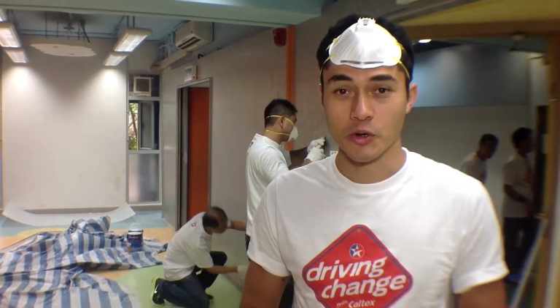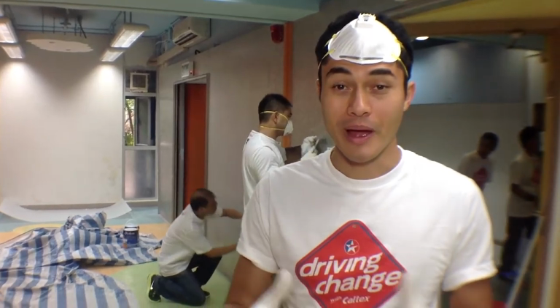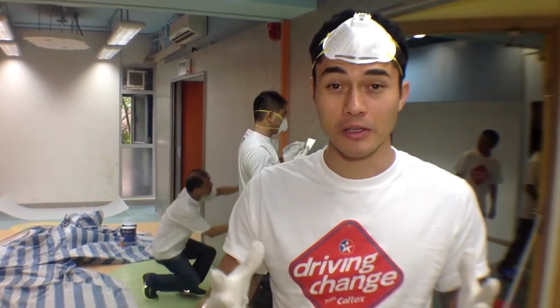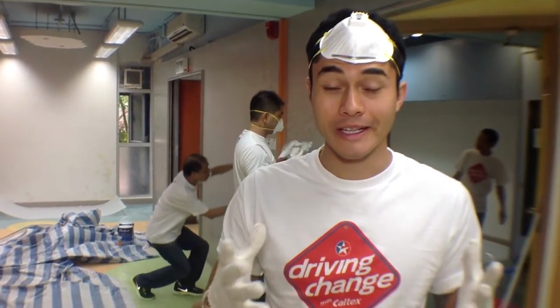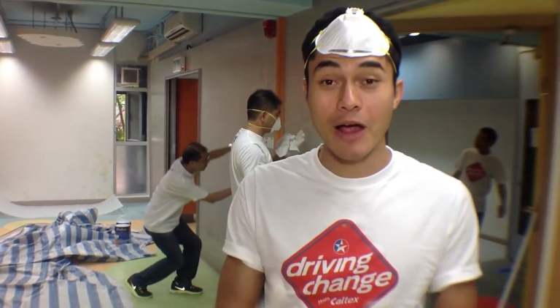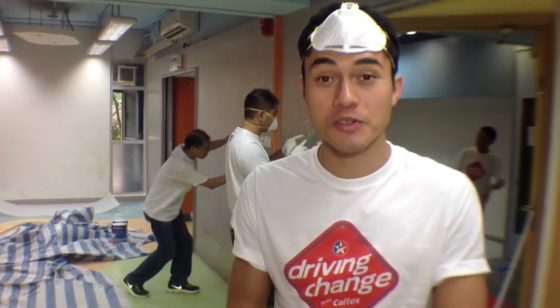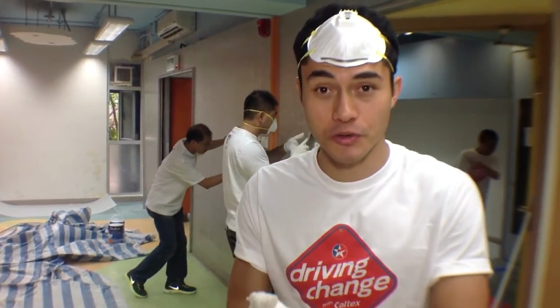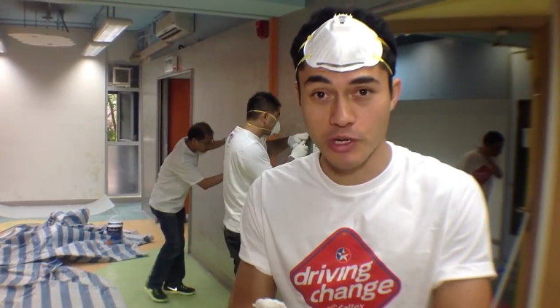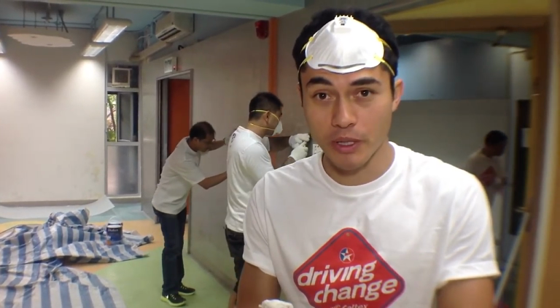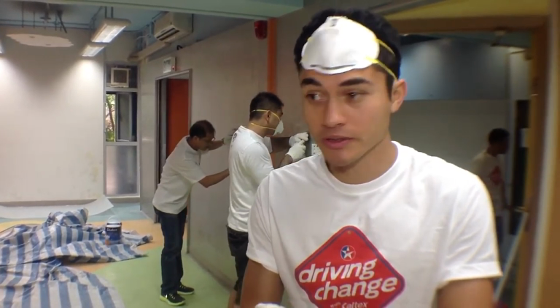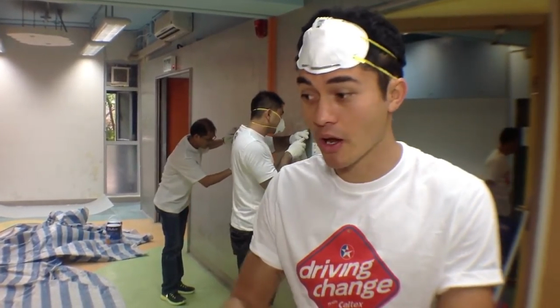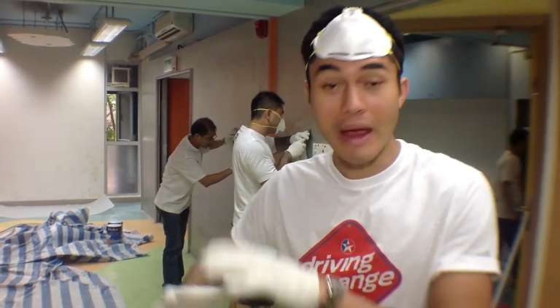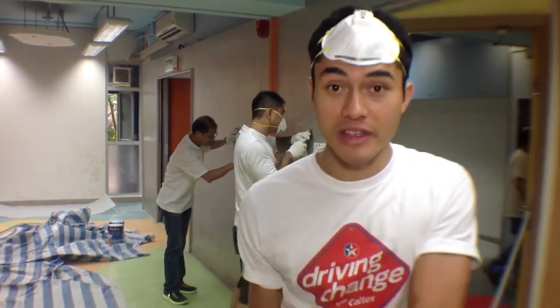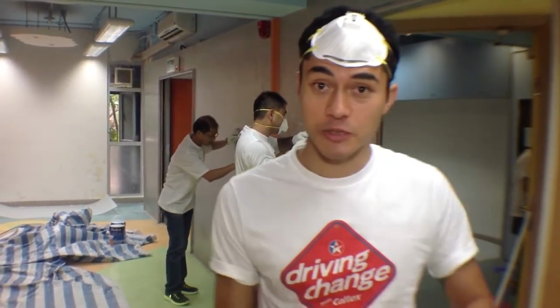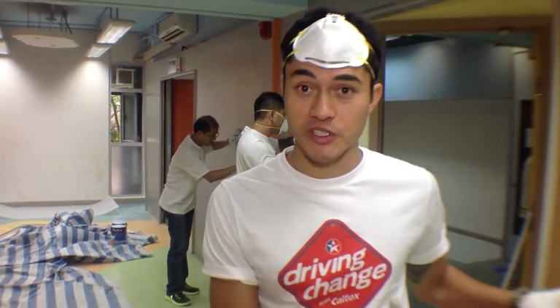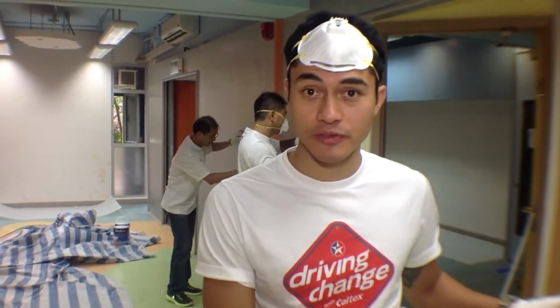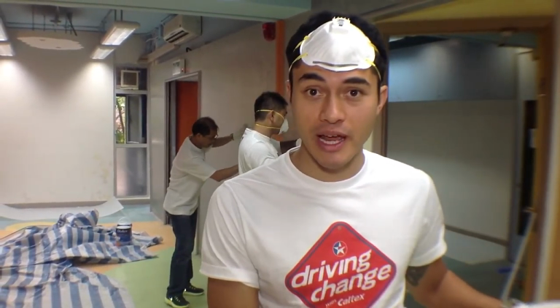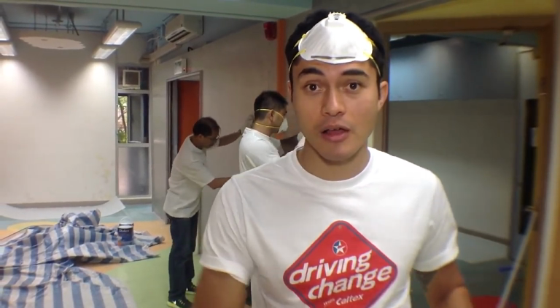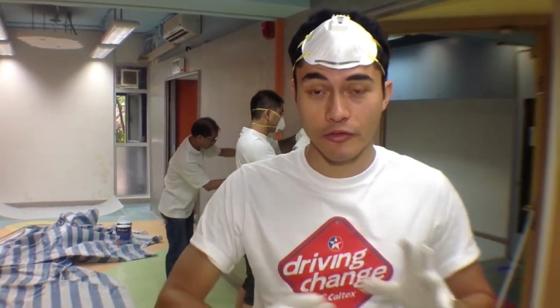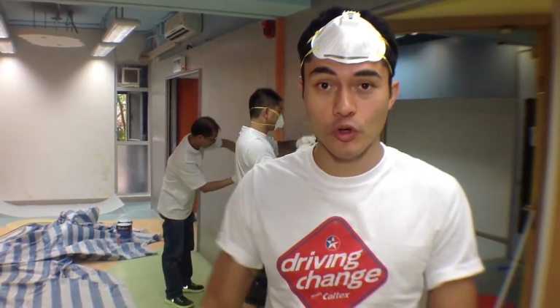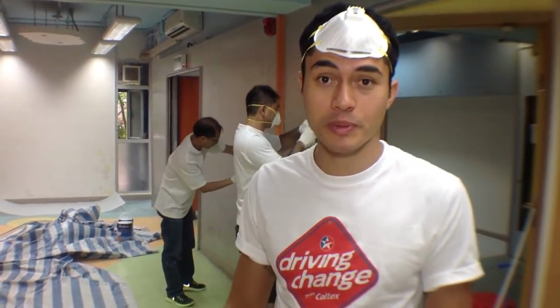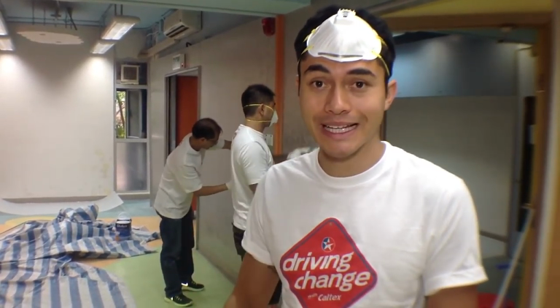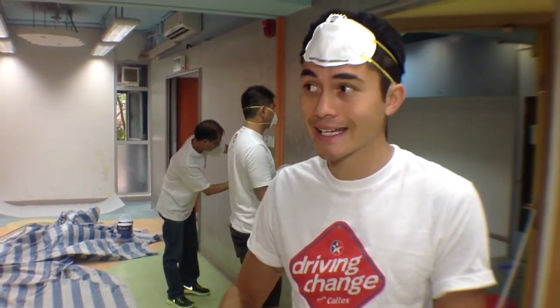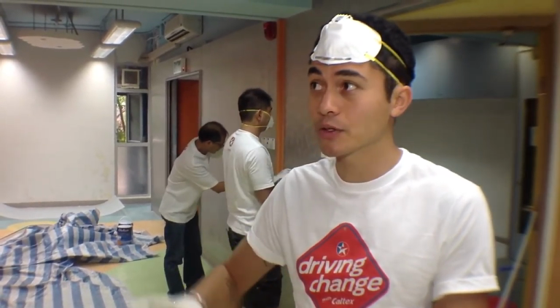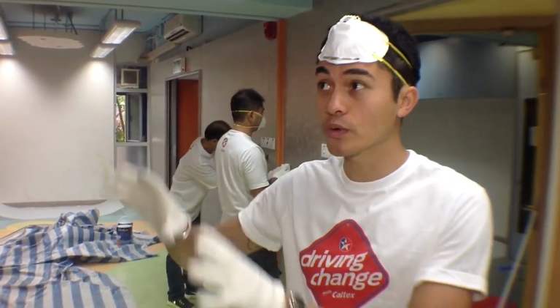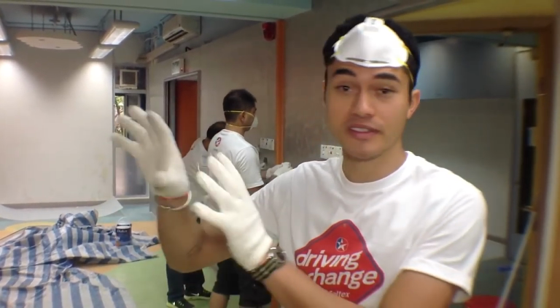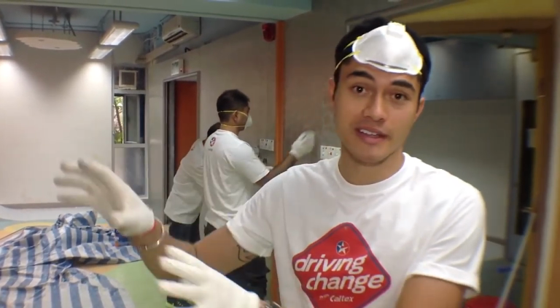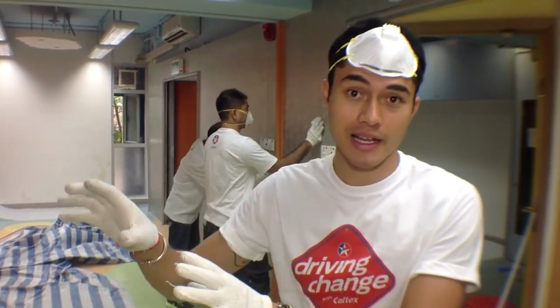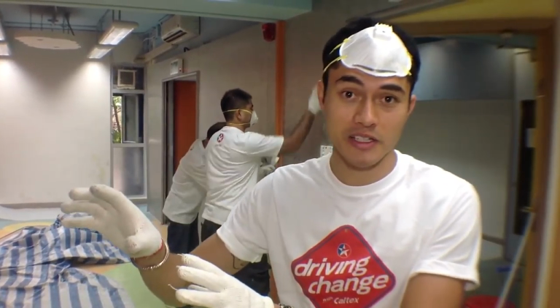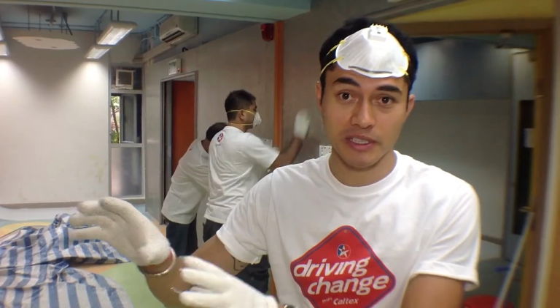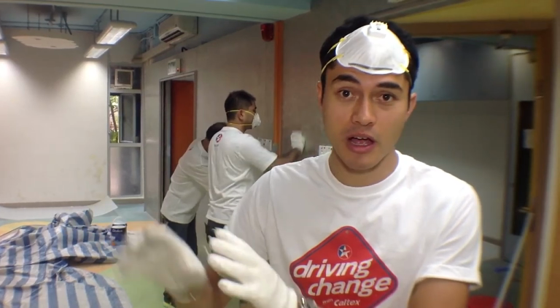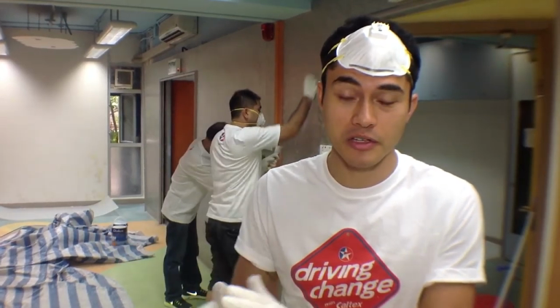So we're about an hour into the rebuild, everything's been shifted out, the floor's been cleaned, and all the detailing has been covered.